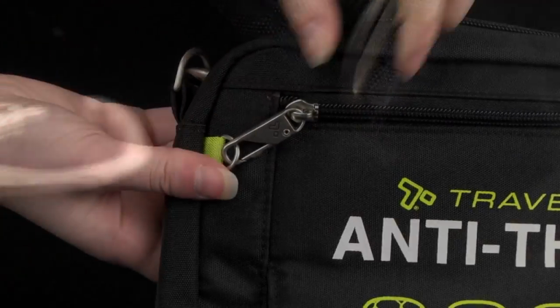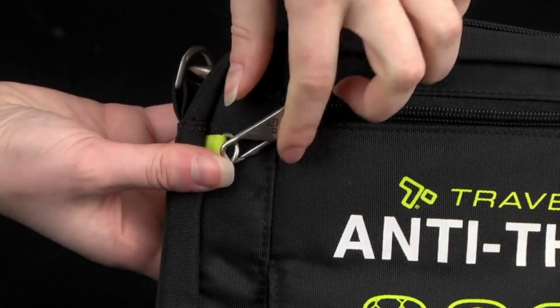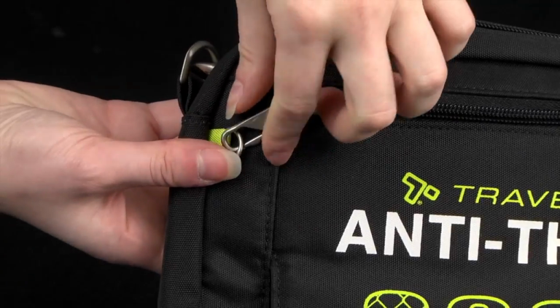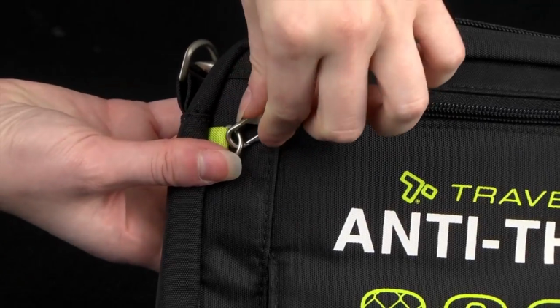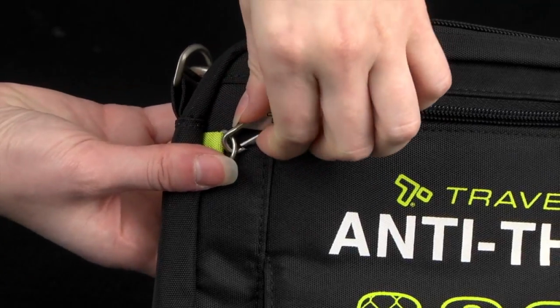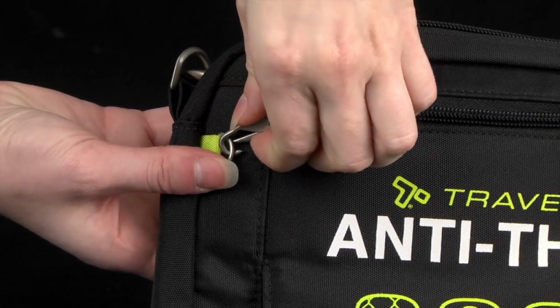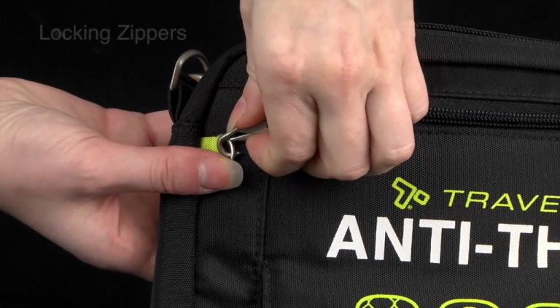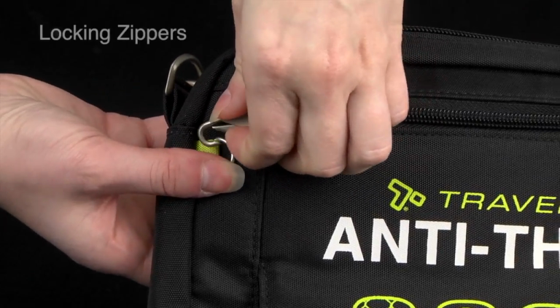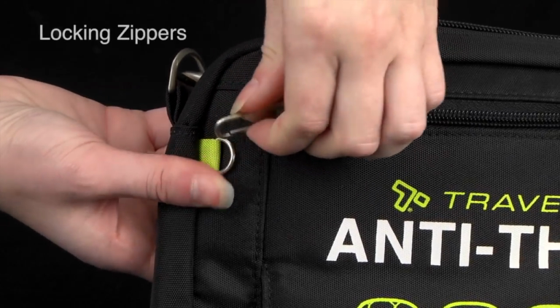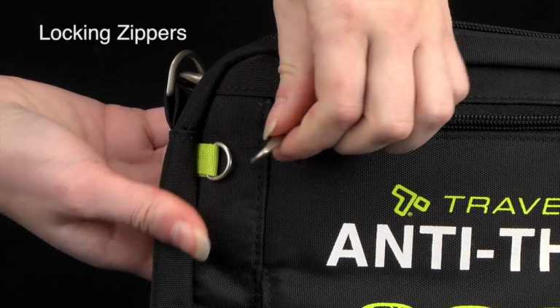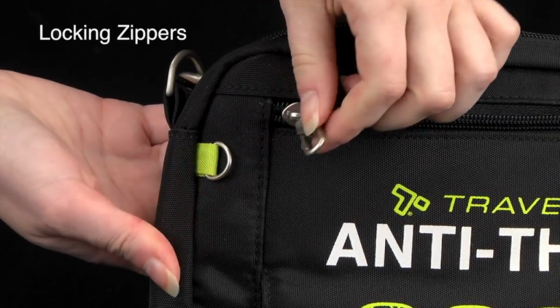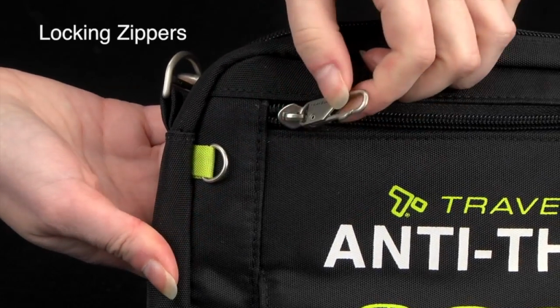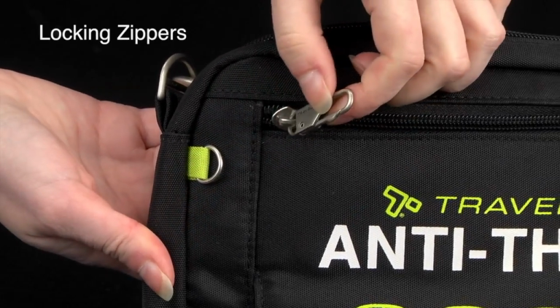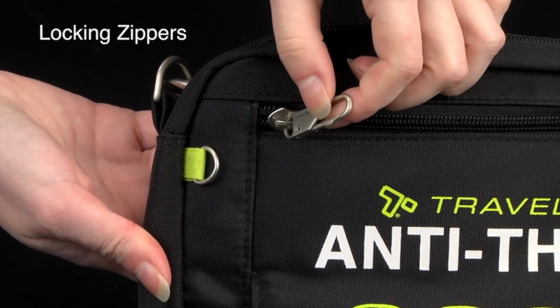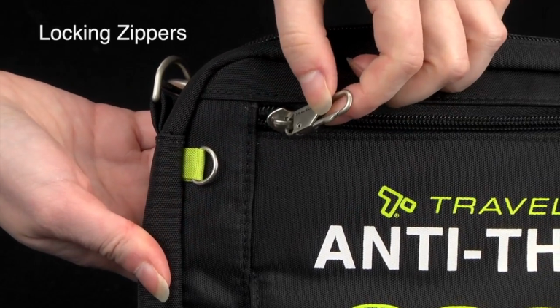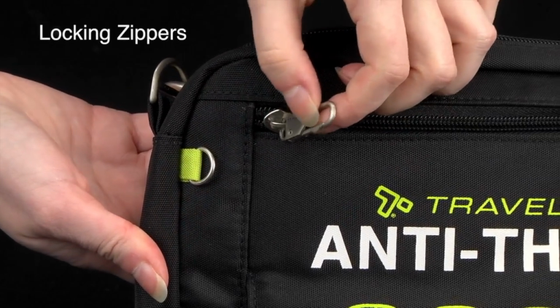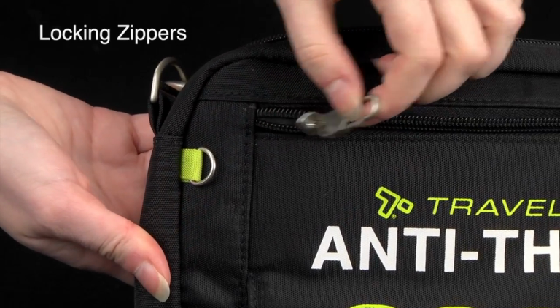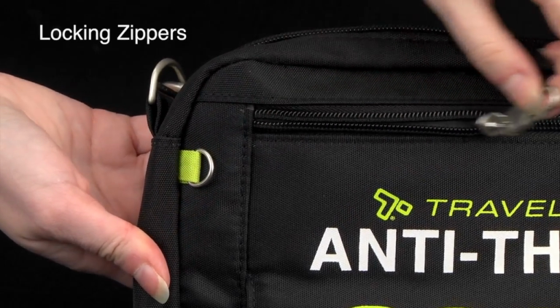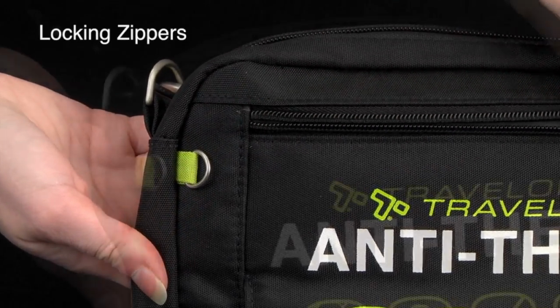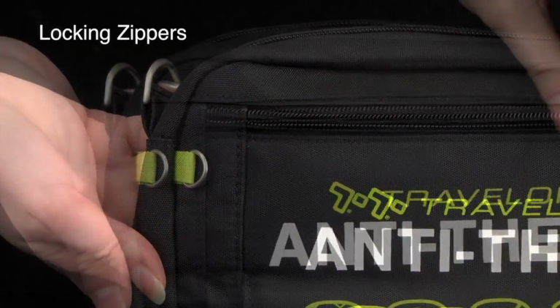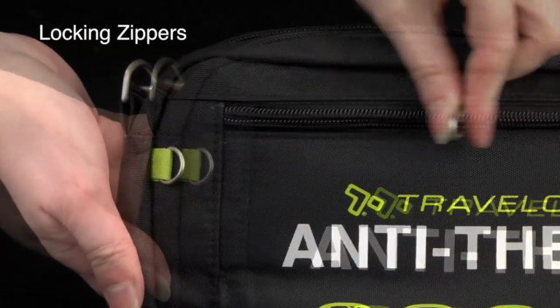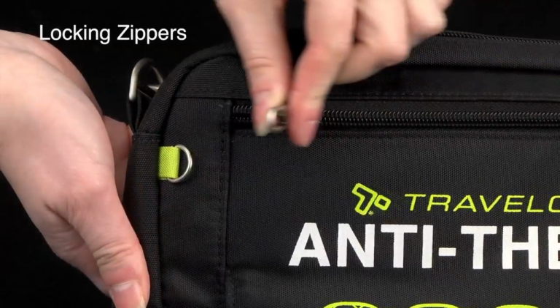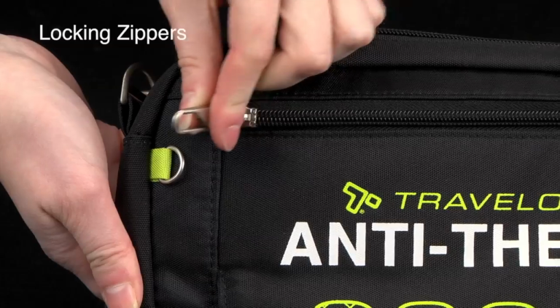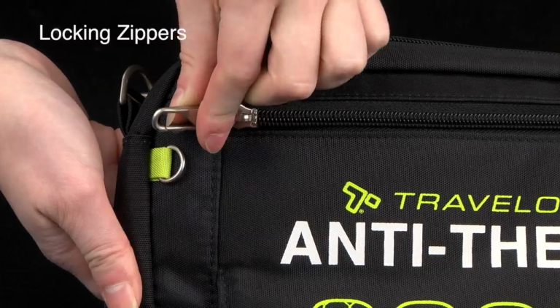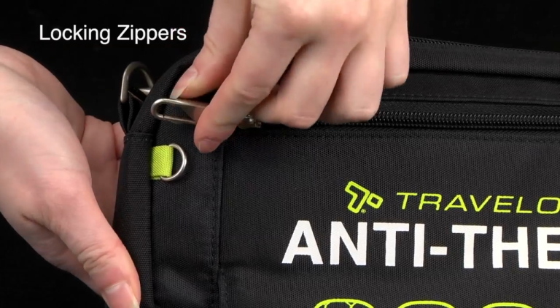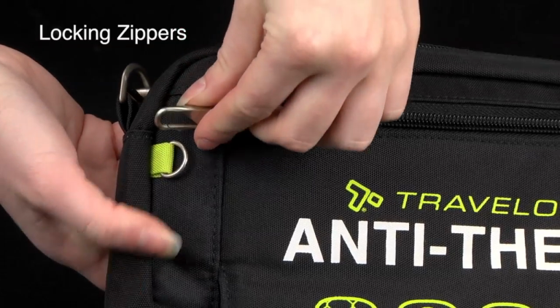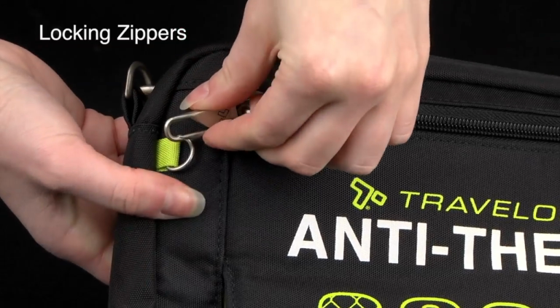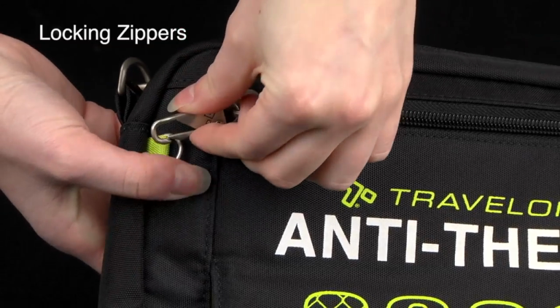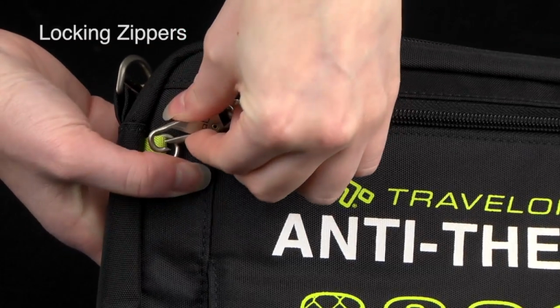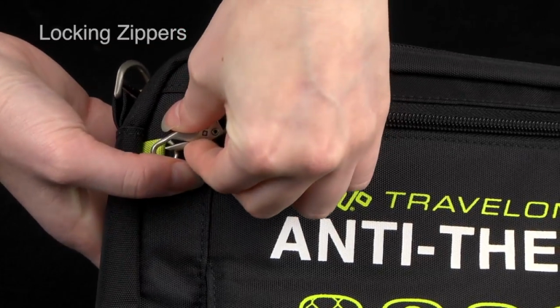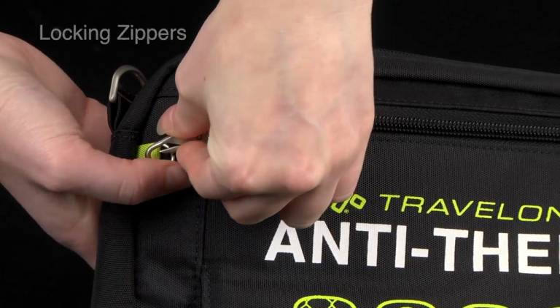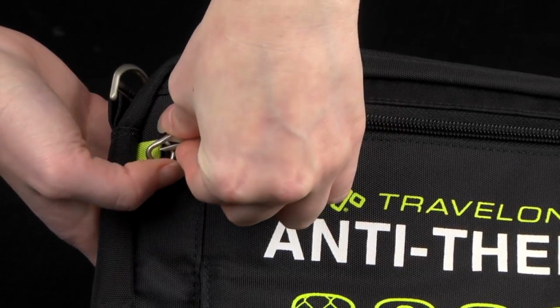Travelon's locking zippers are easy to use while effectively deterring pickpockets.